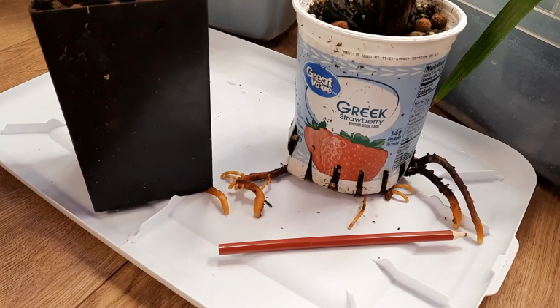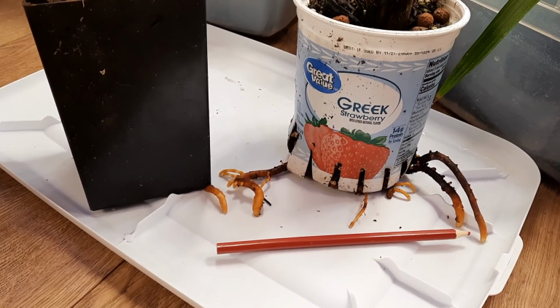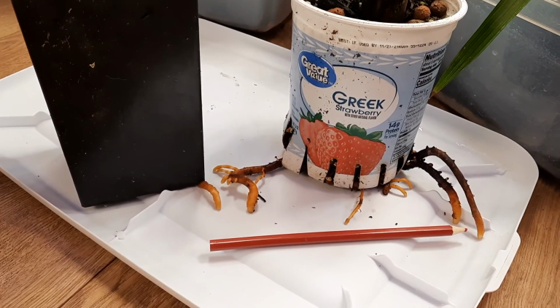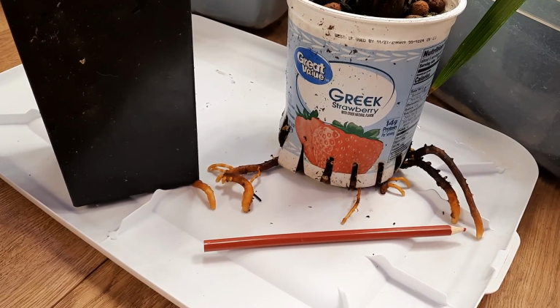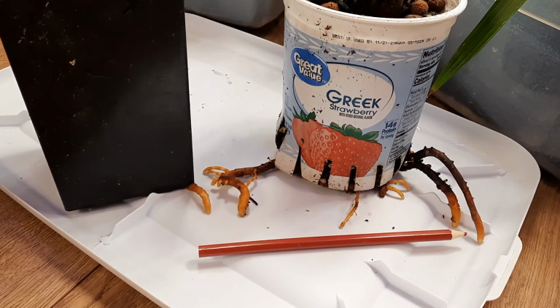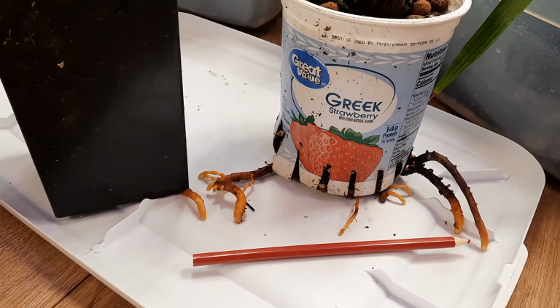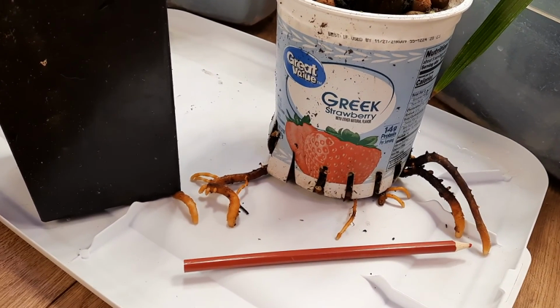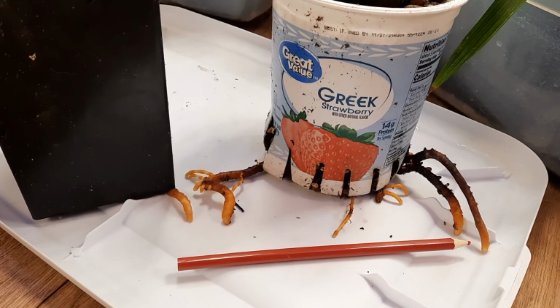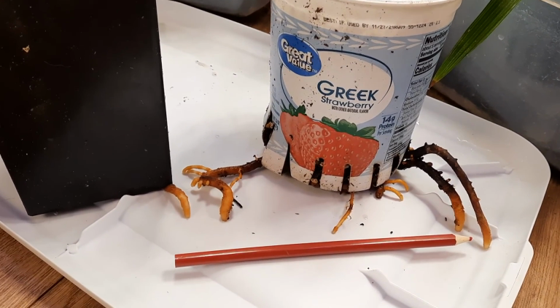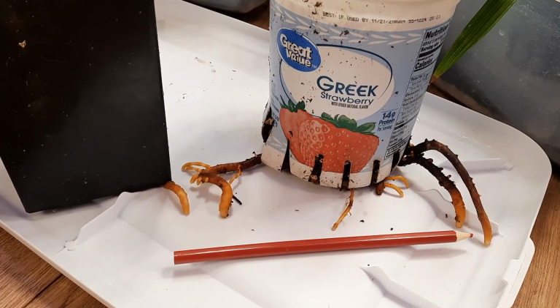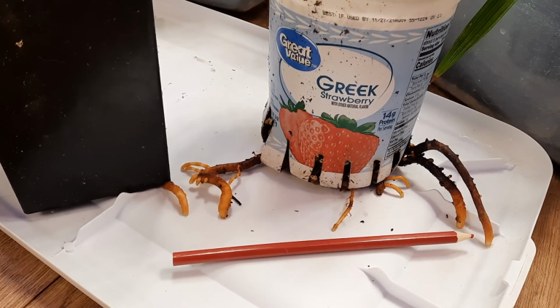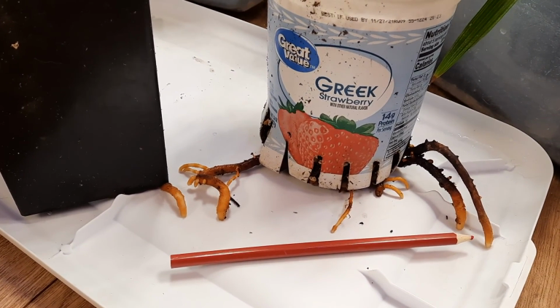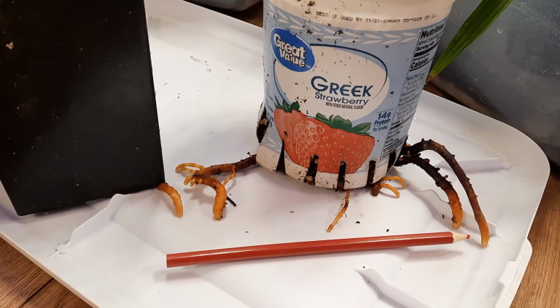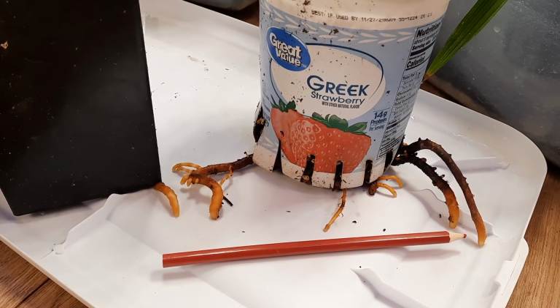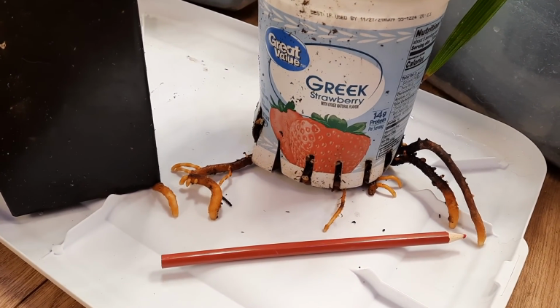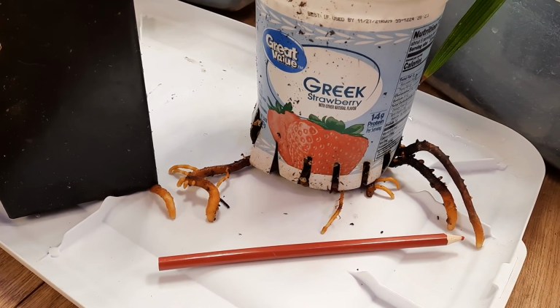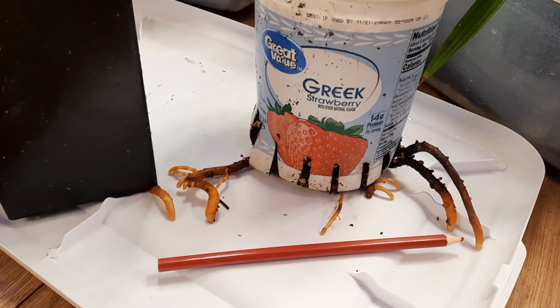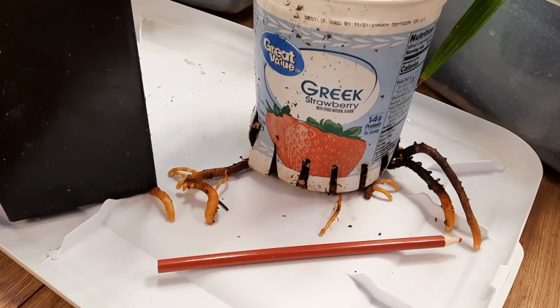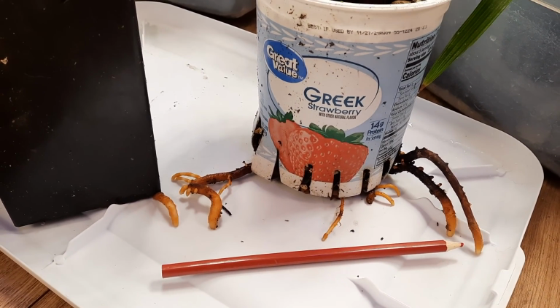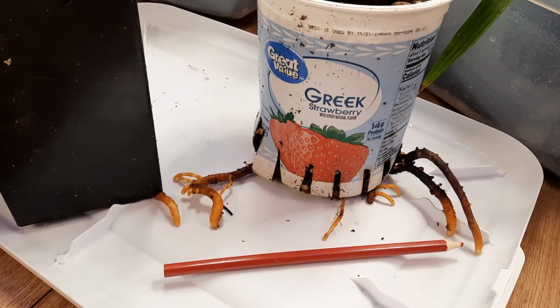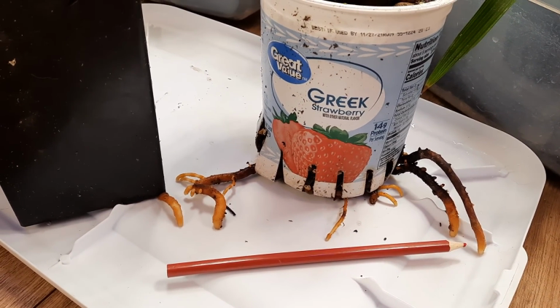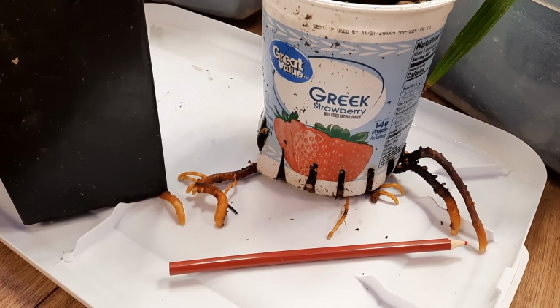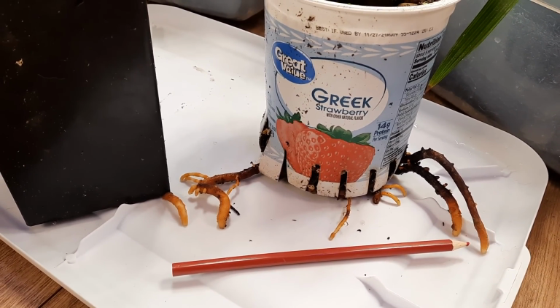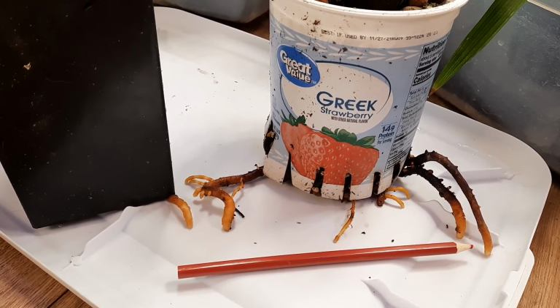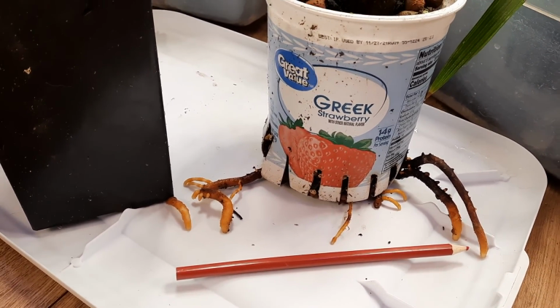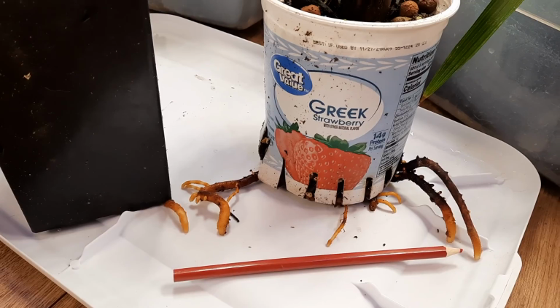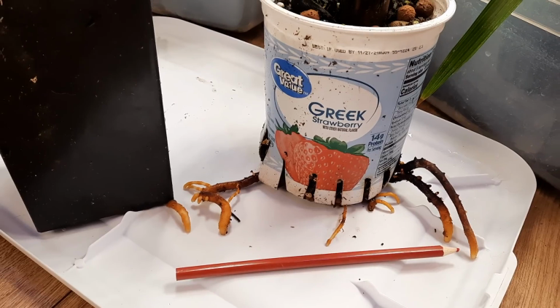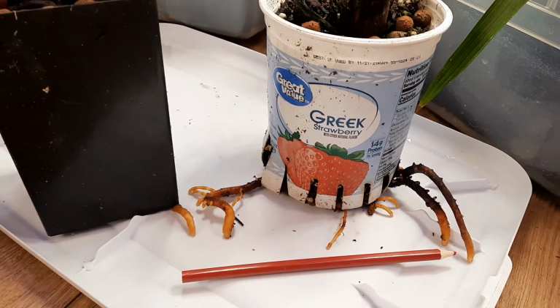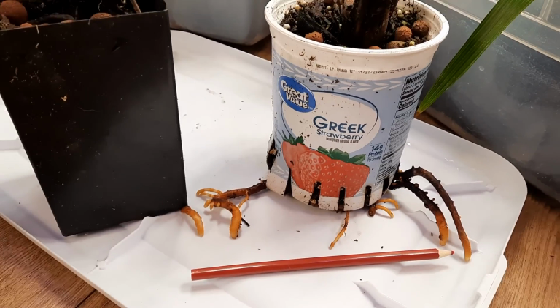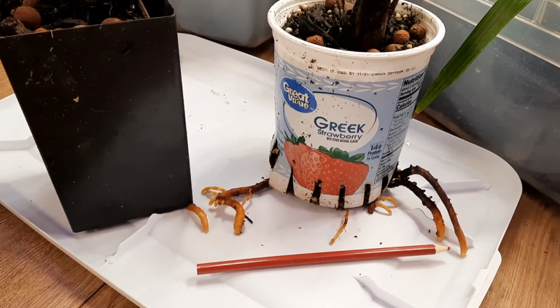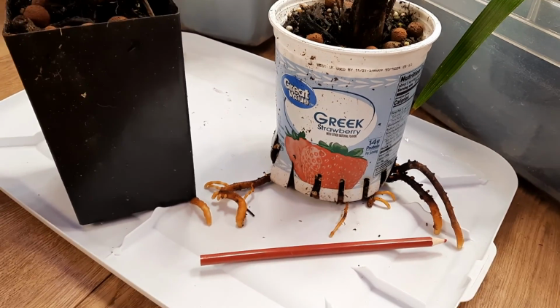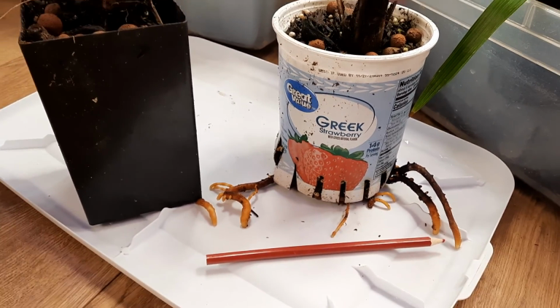There's a pencil for scale so you can see — look at those monster roots growing out the bottom. Way past time to repot these.